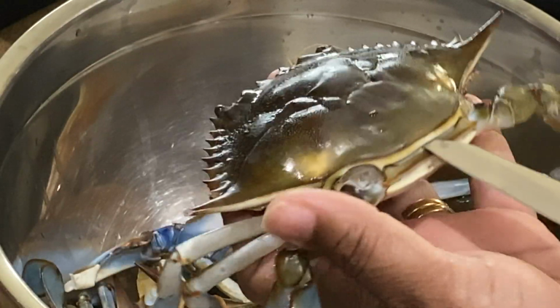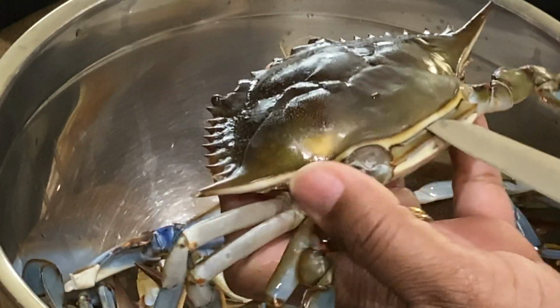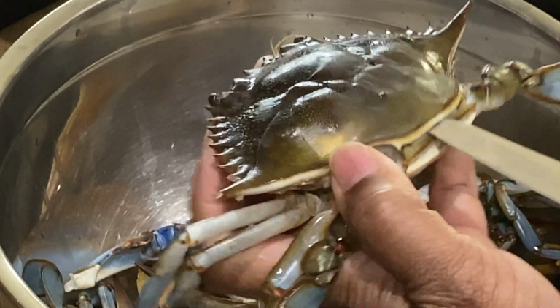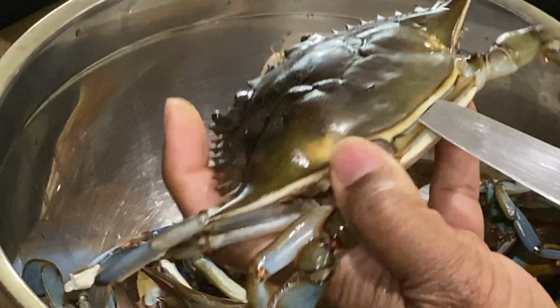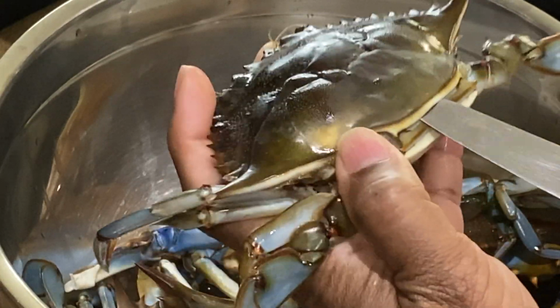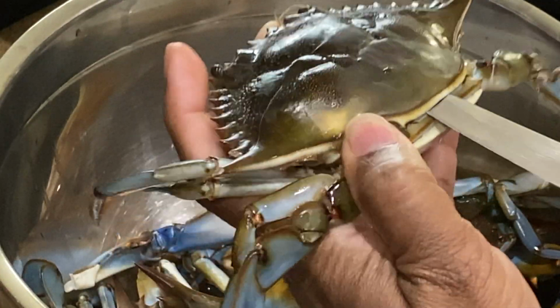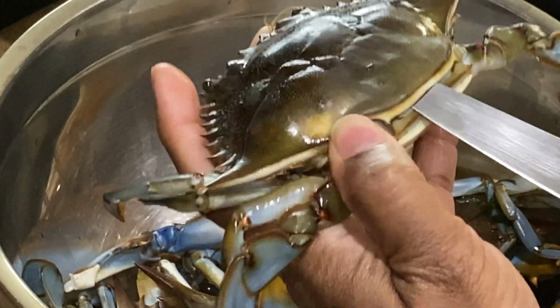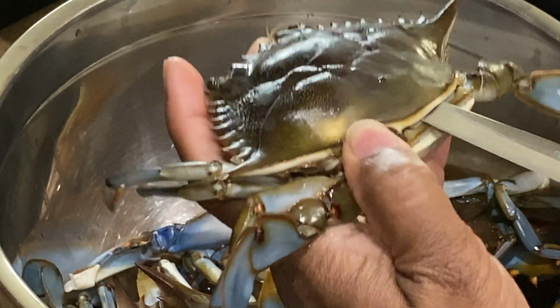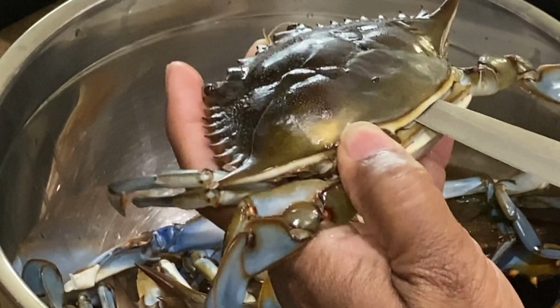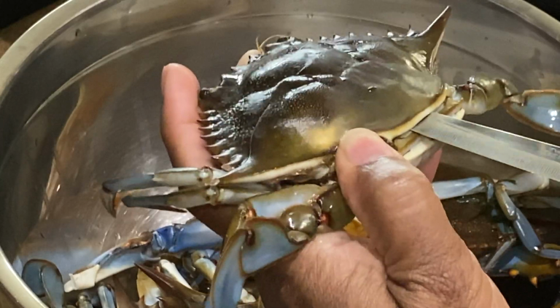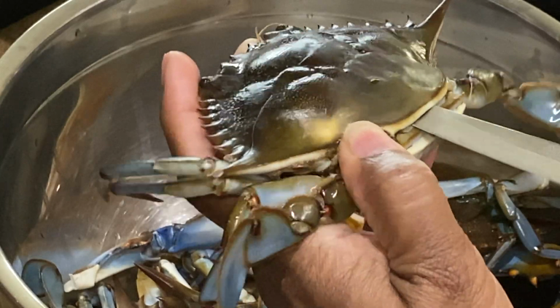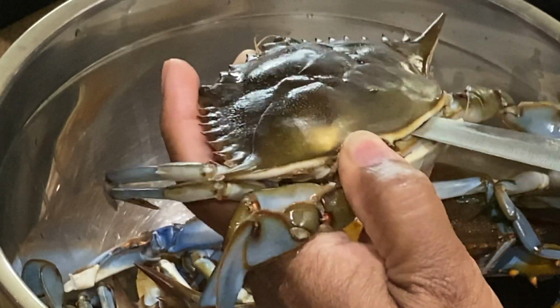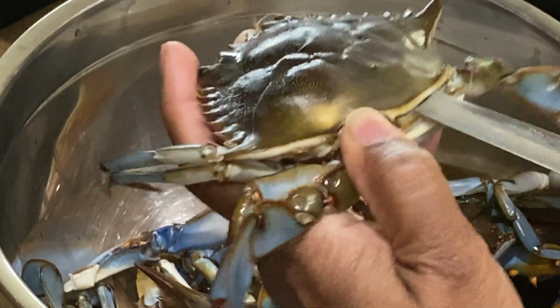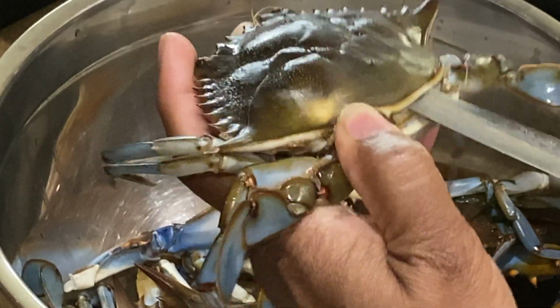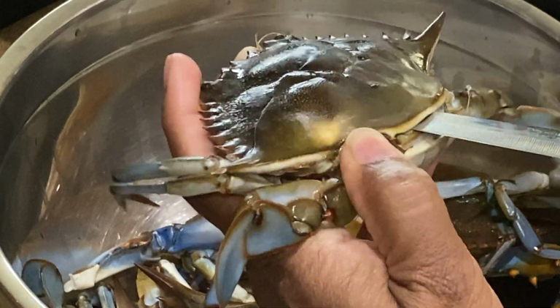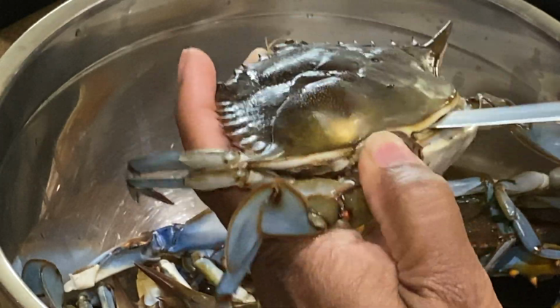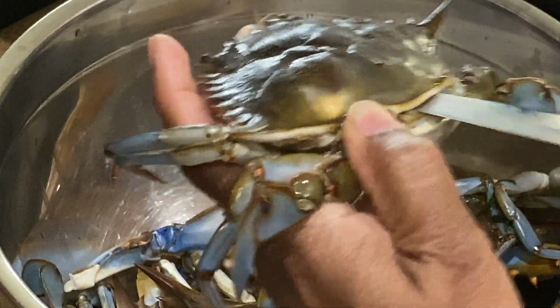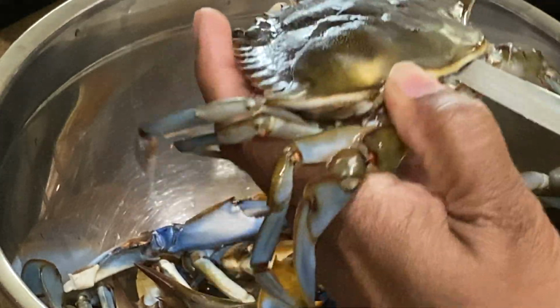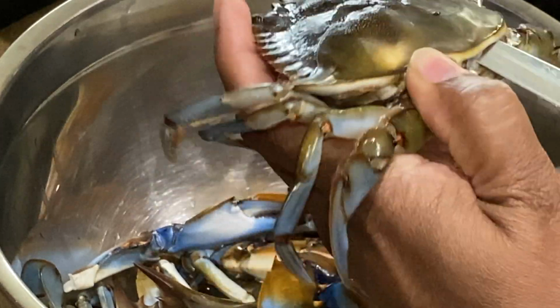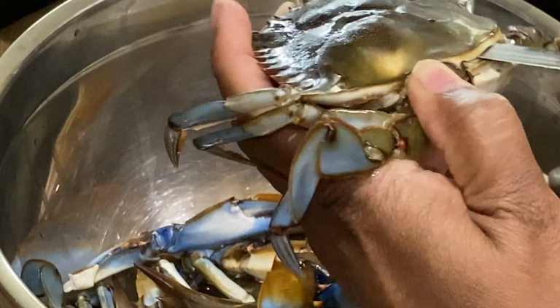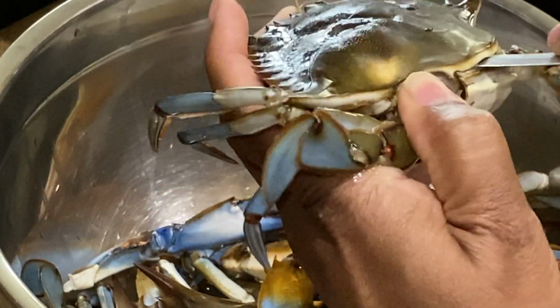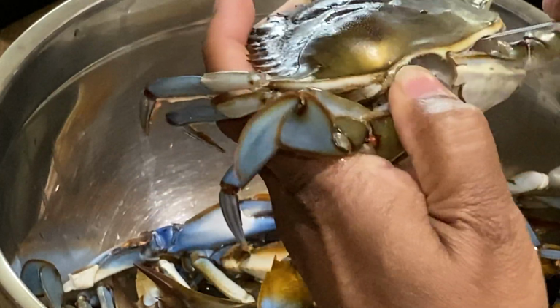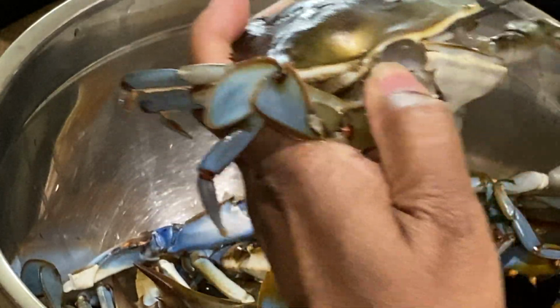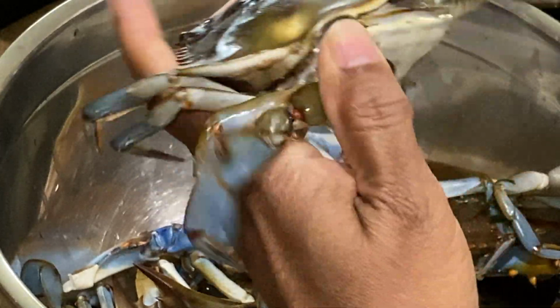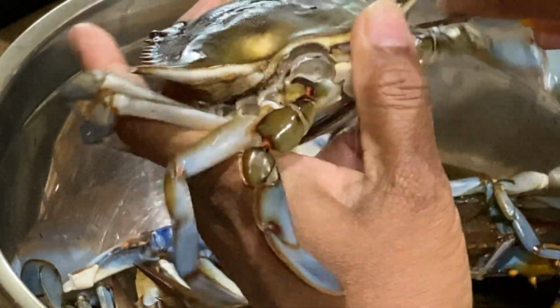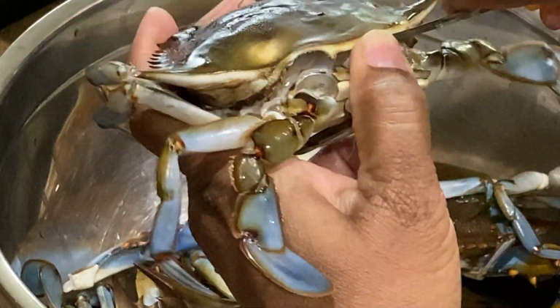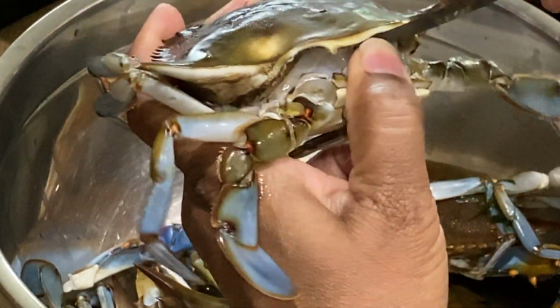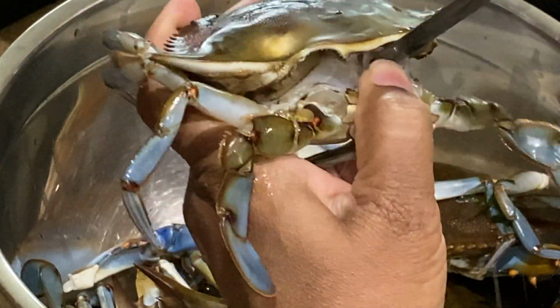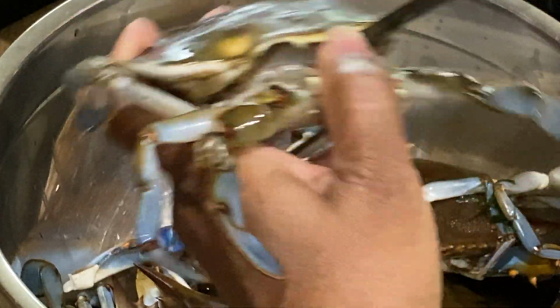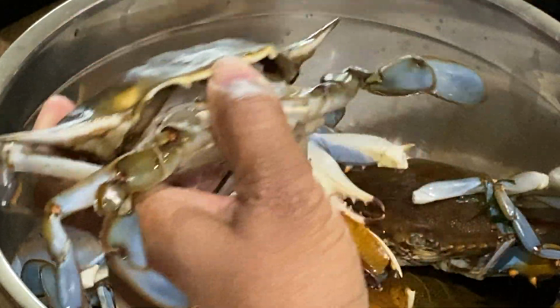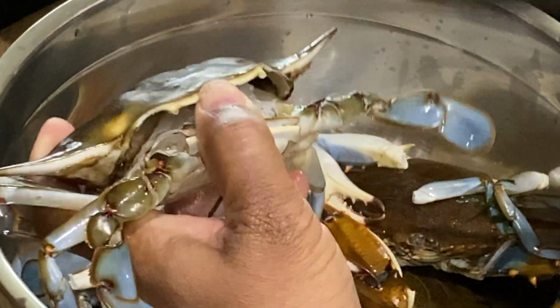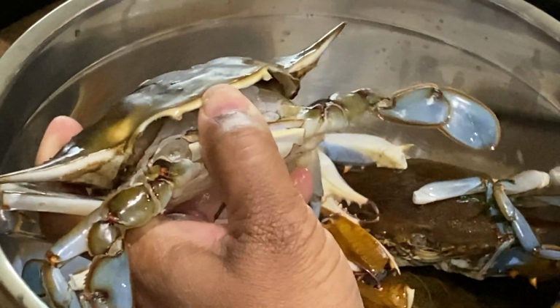Now the crab is cleaned. The crab will be cleaned in the main shell.